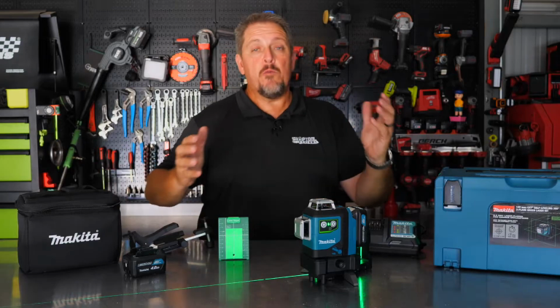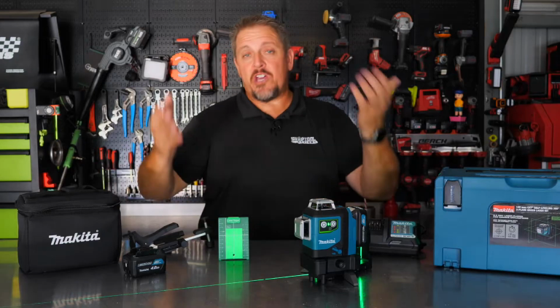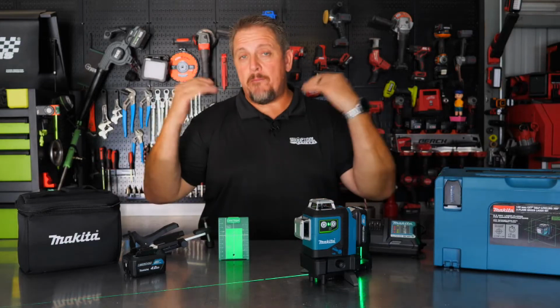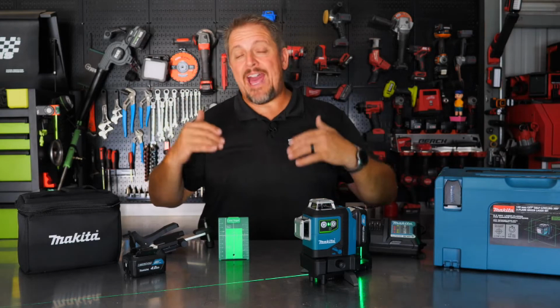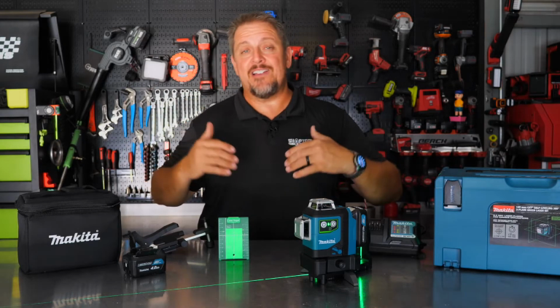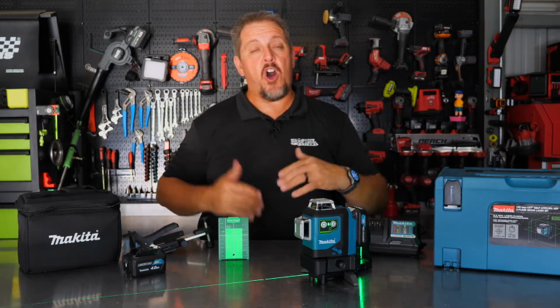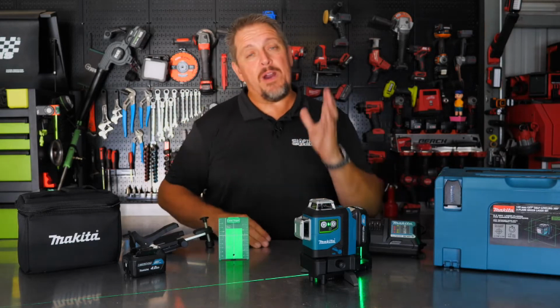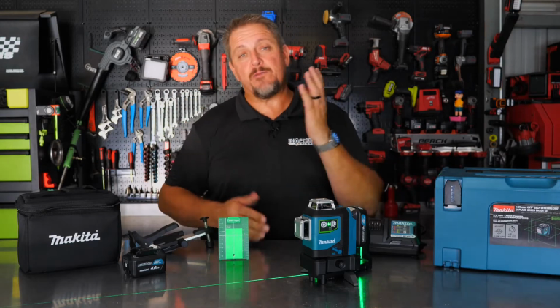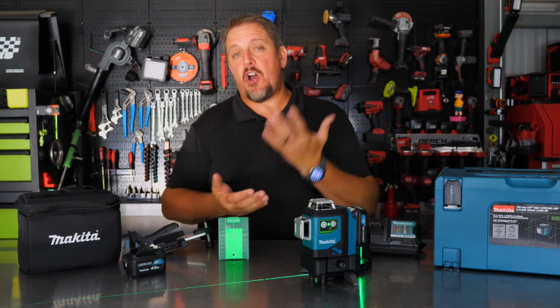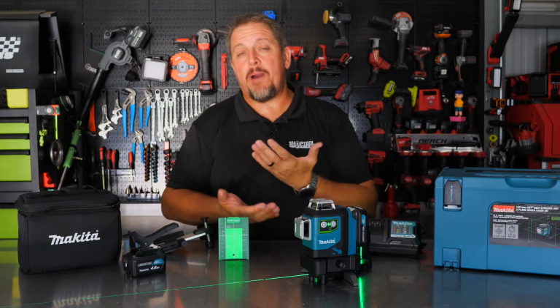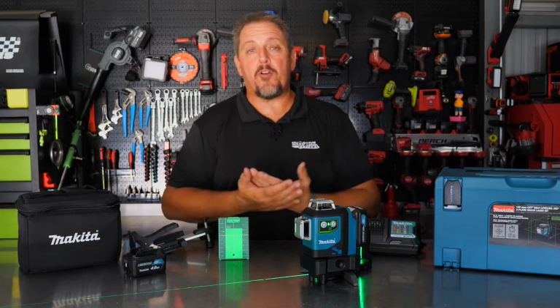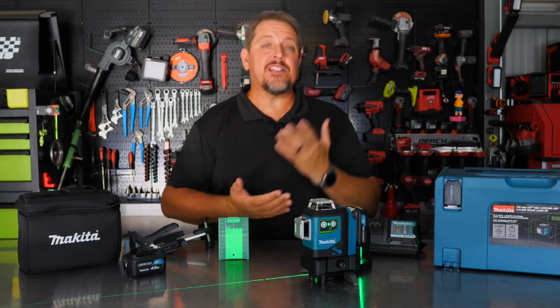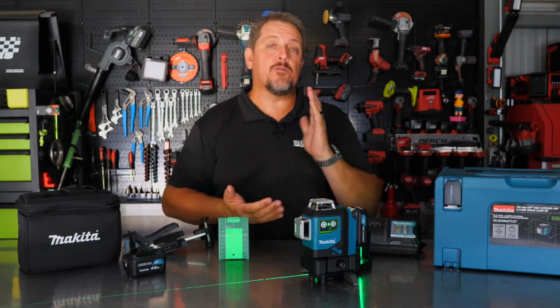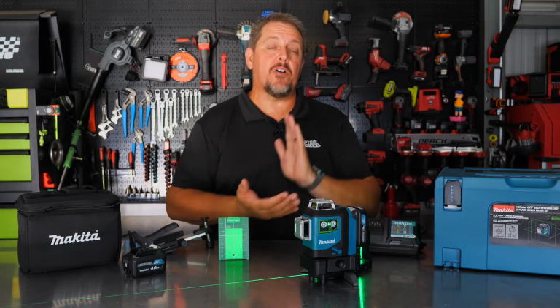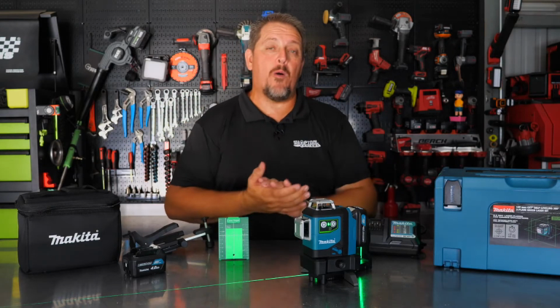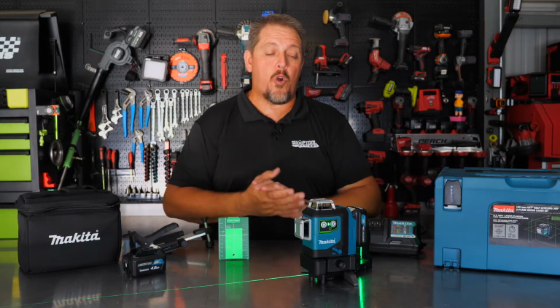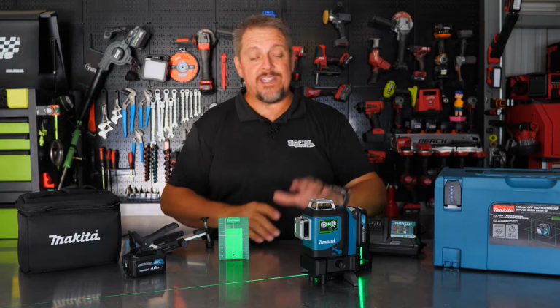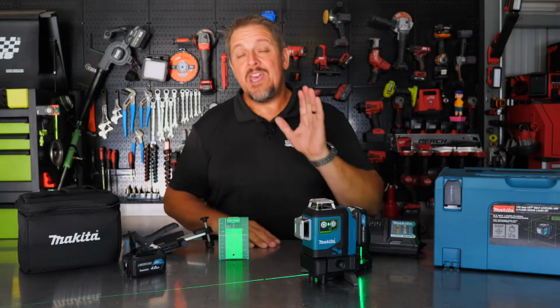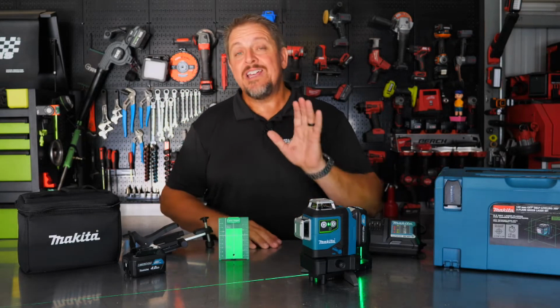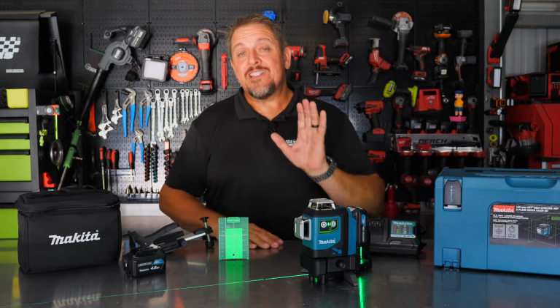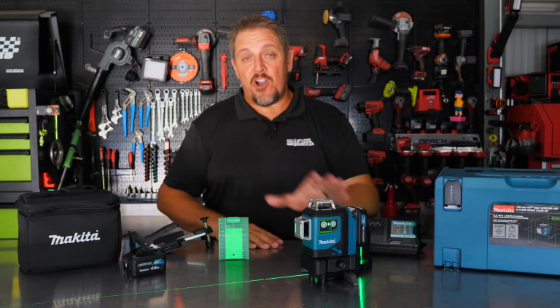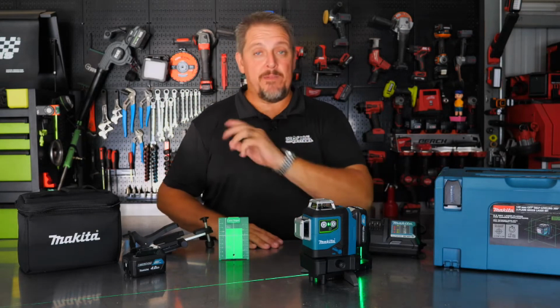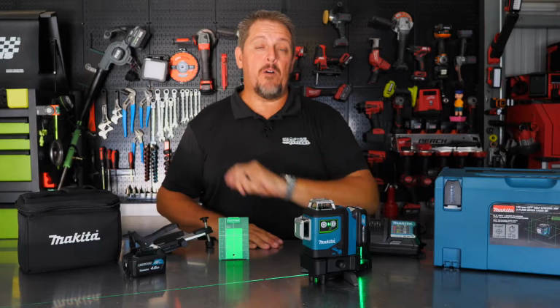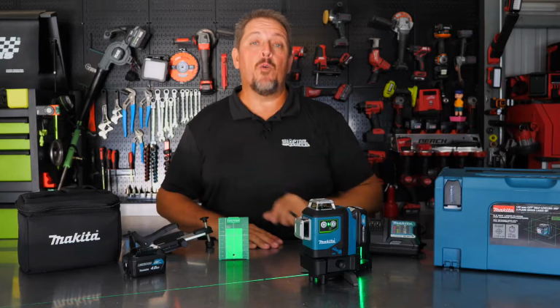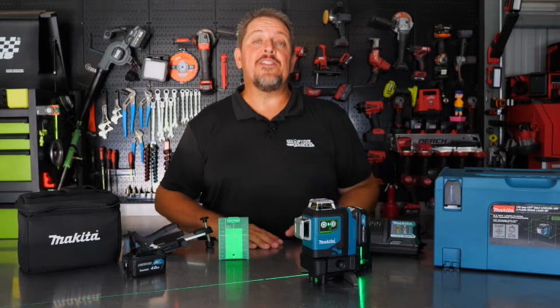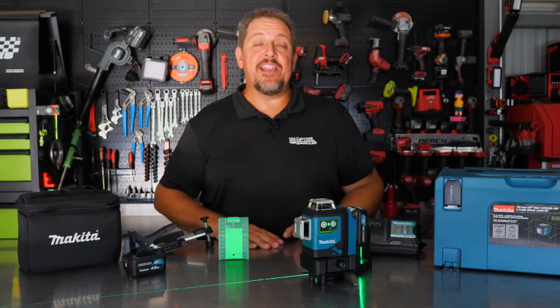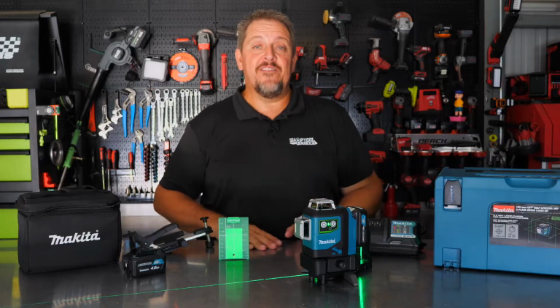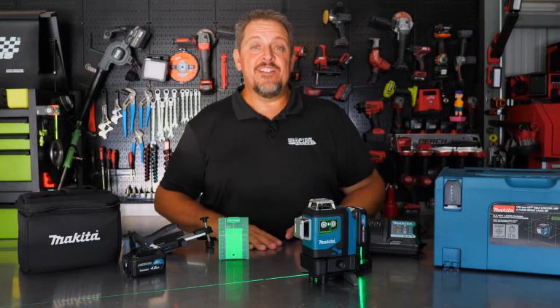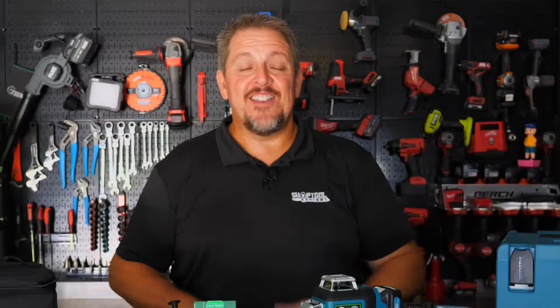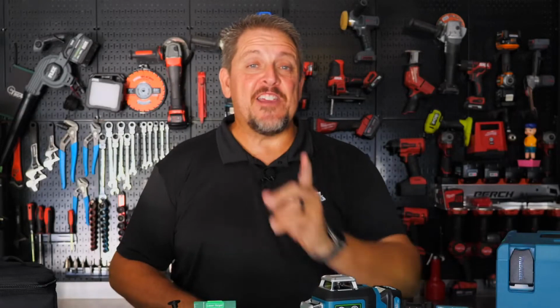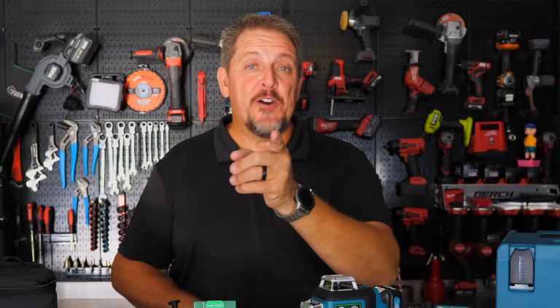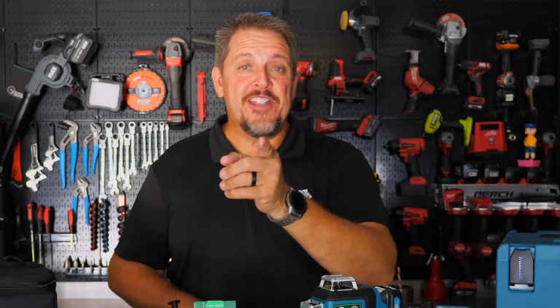We'll come back, as always, to talk about pricing and warranty and what we think of it. Let's get to it.